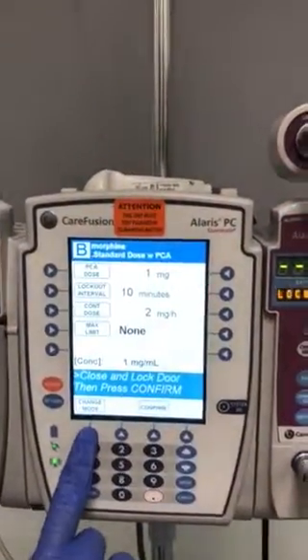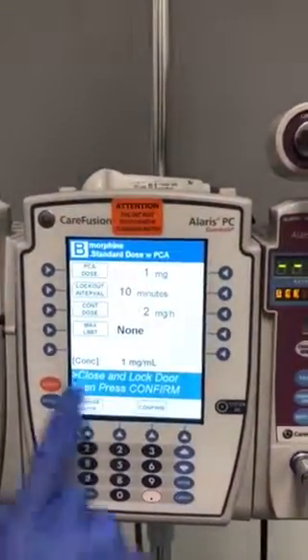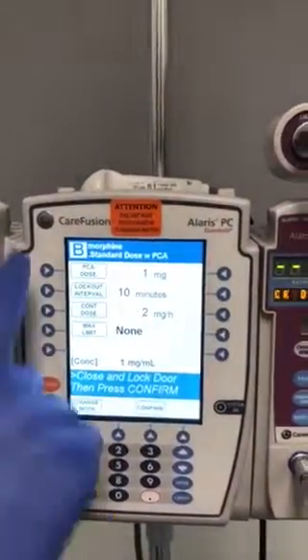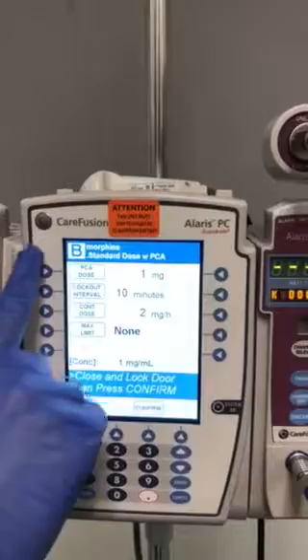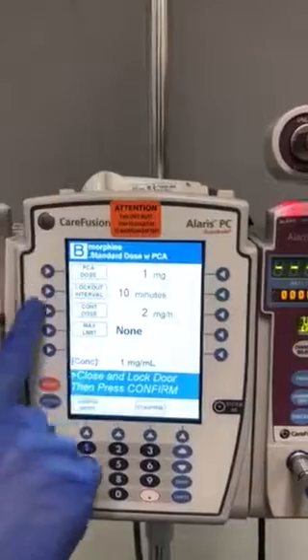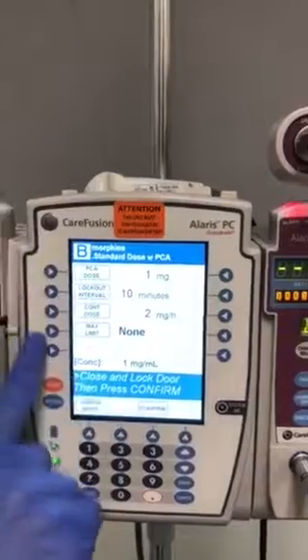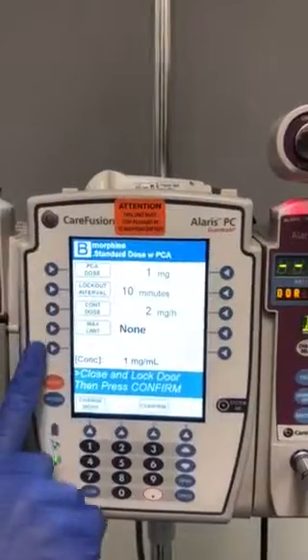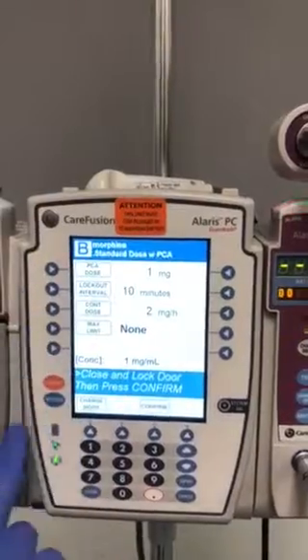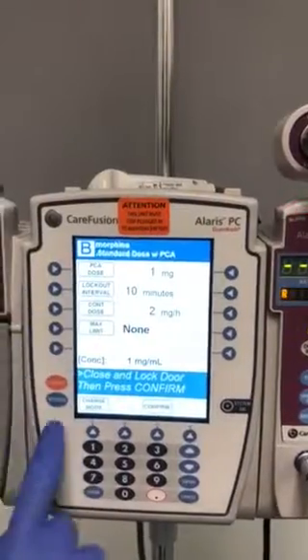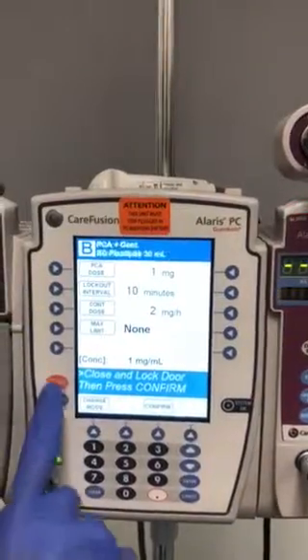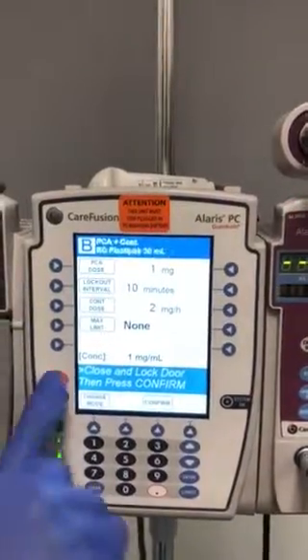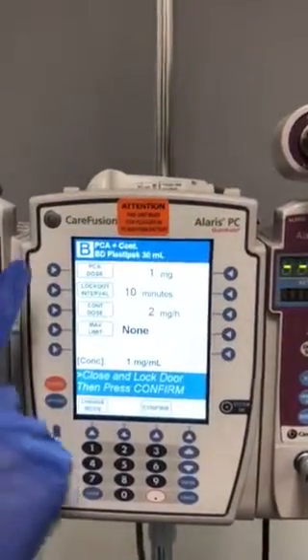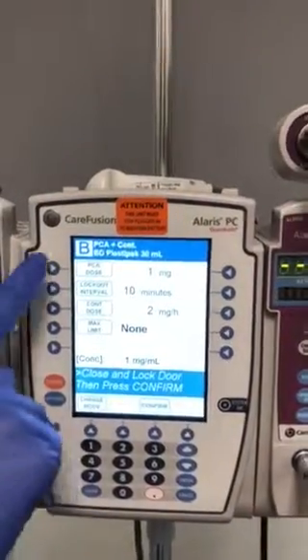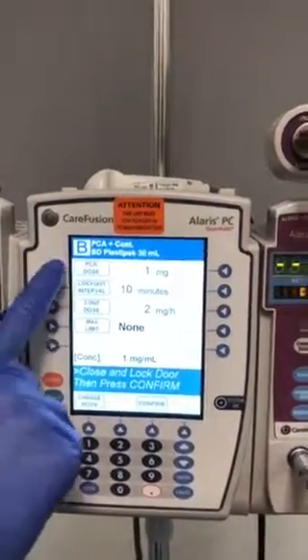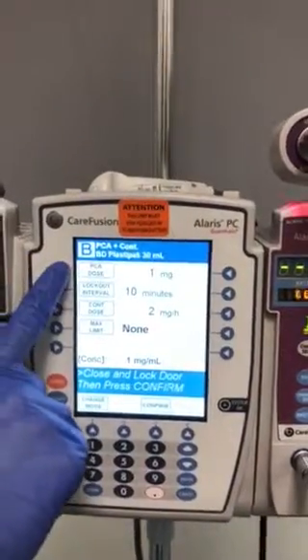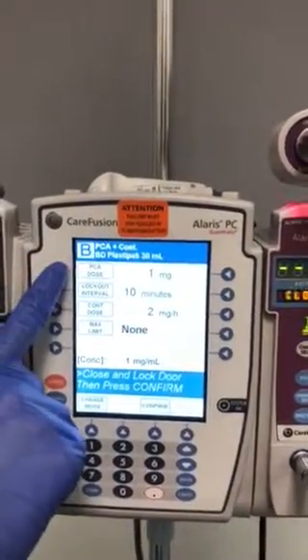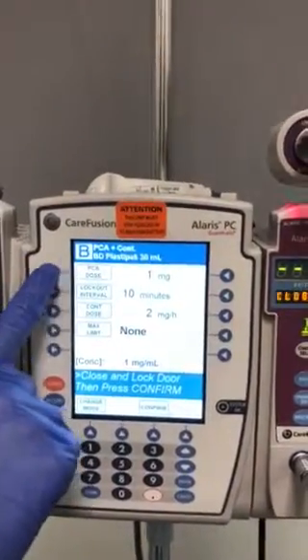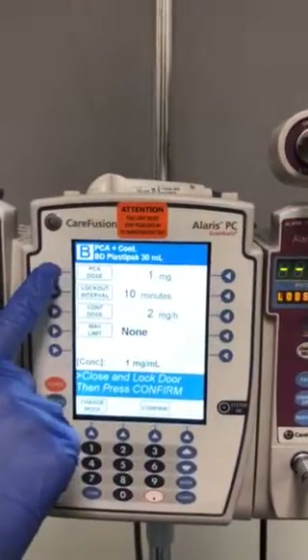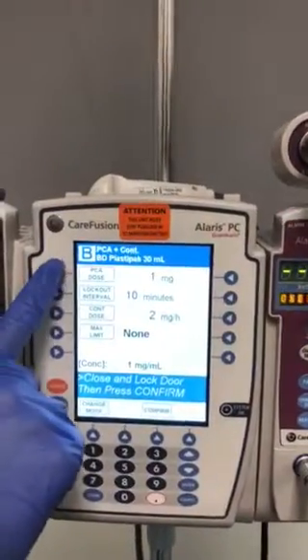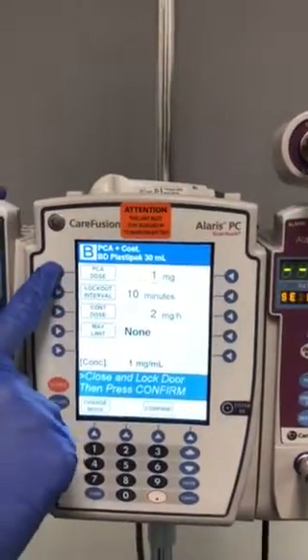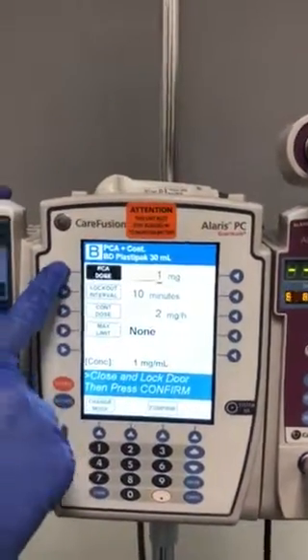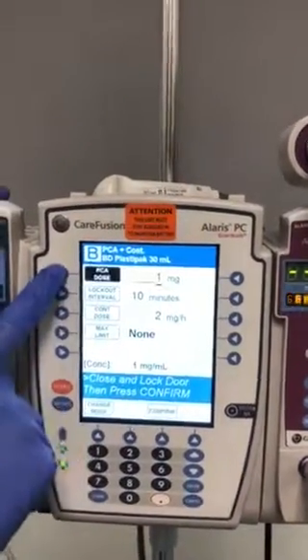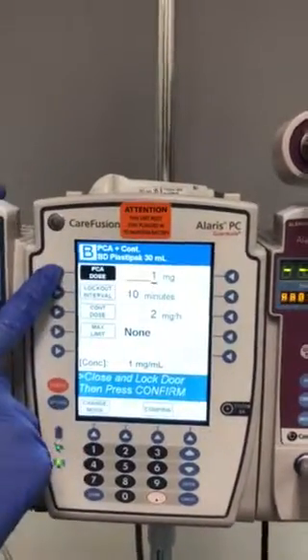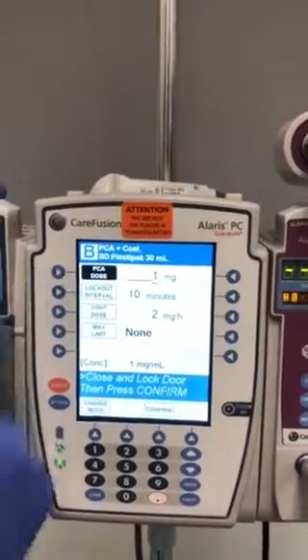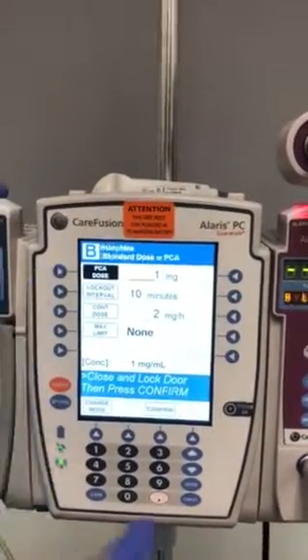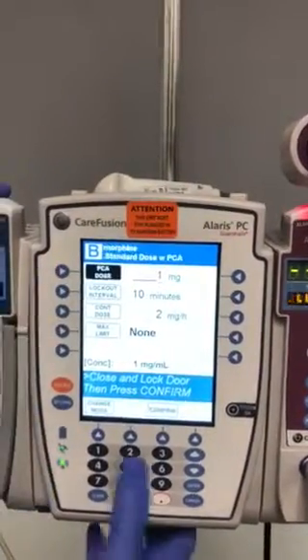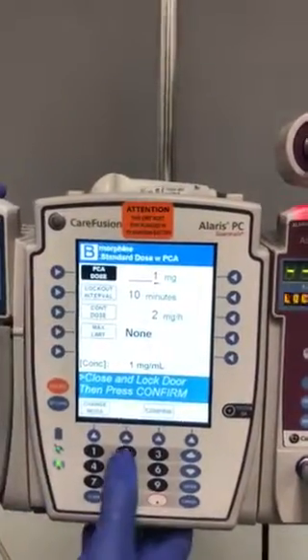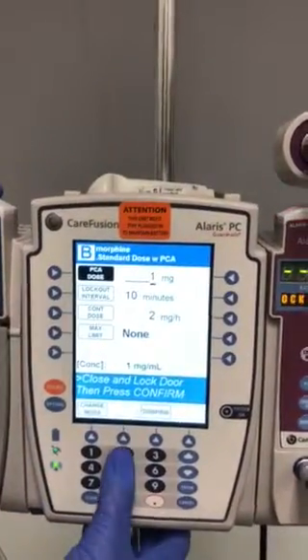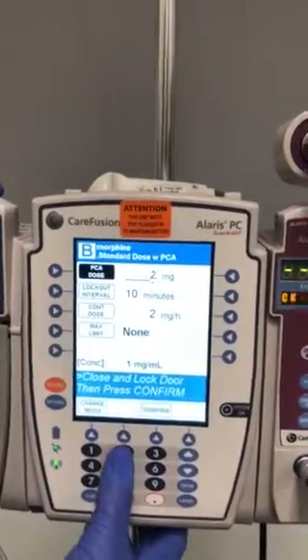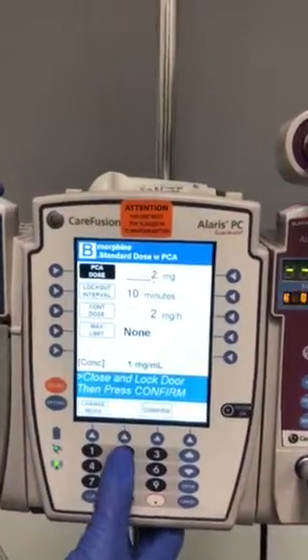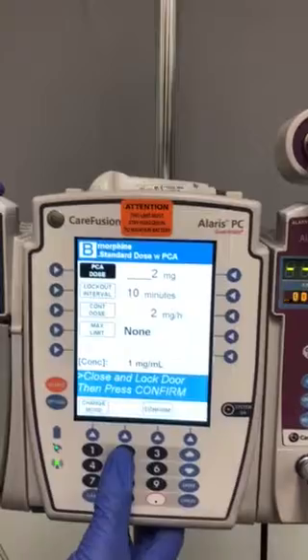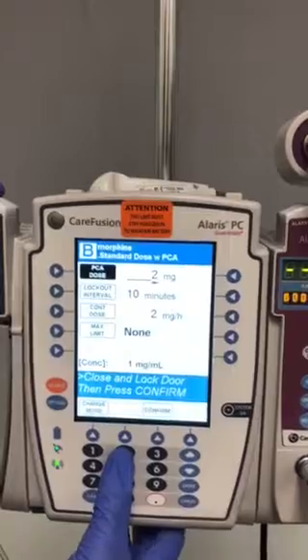This will give you an option to change your PCA dose. We're going to change that to two.